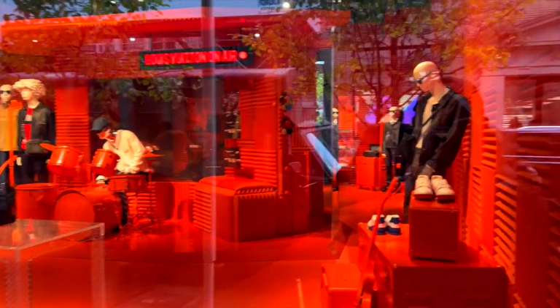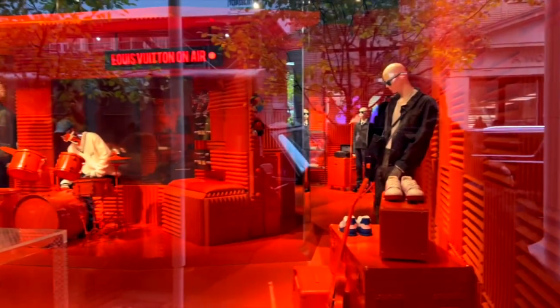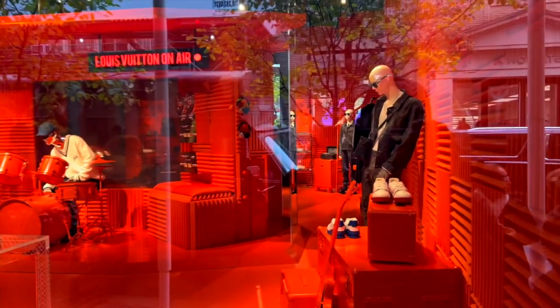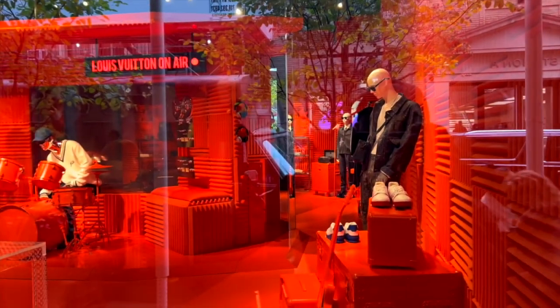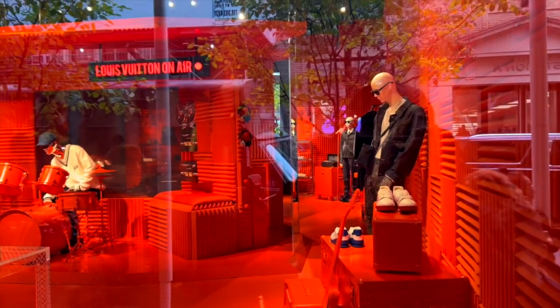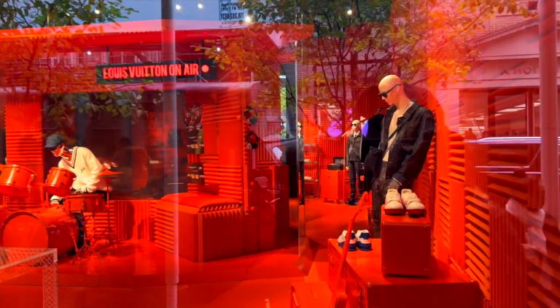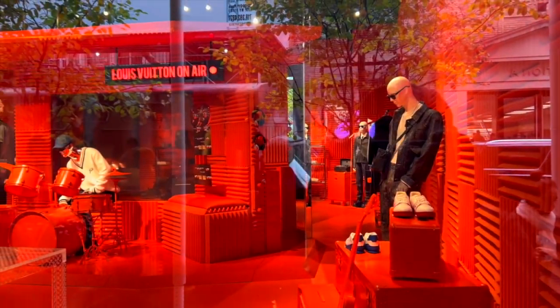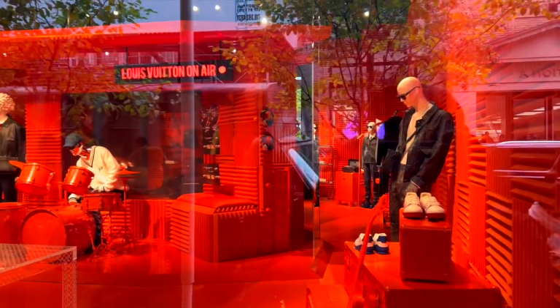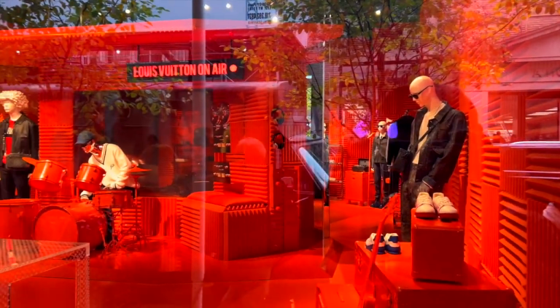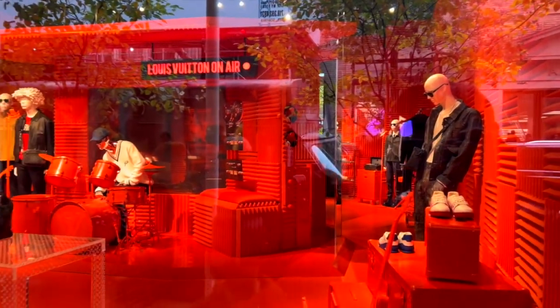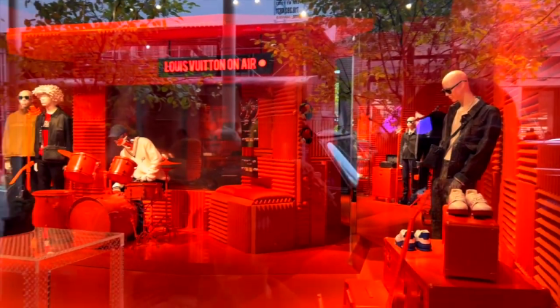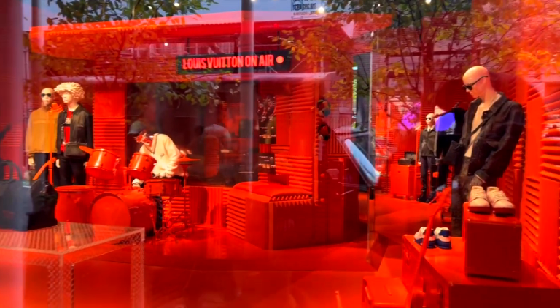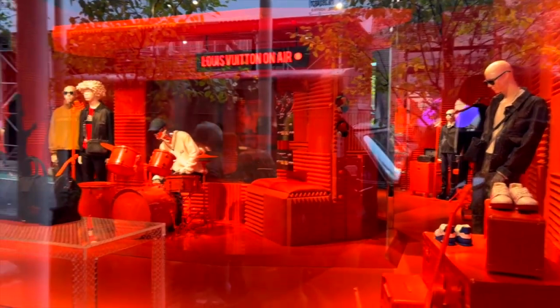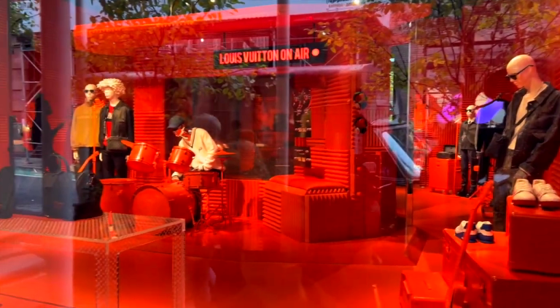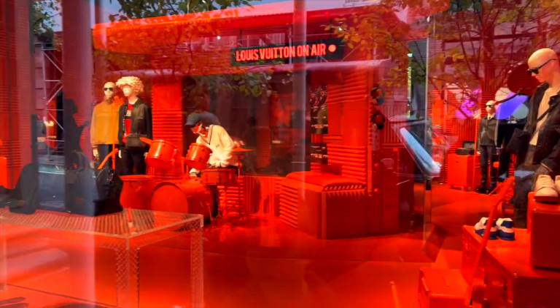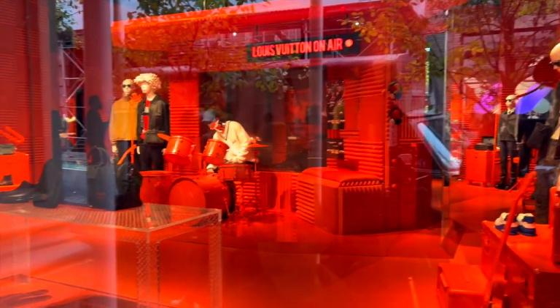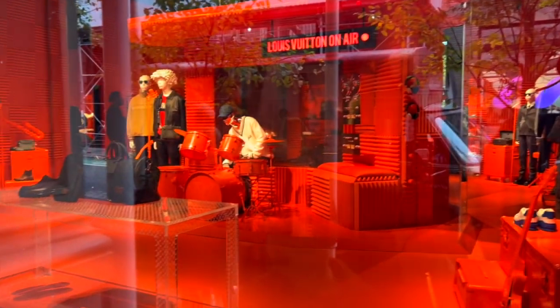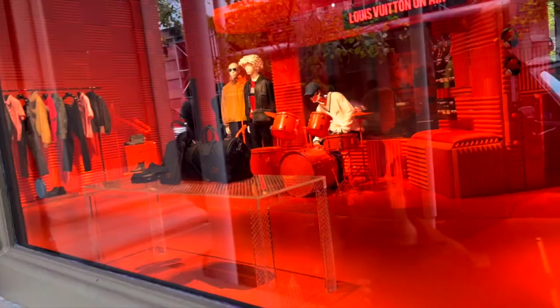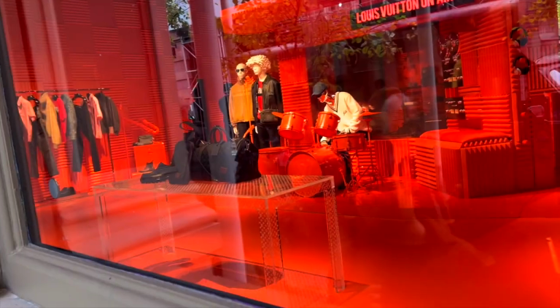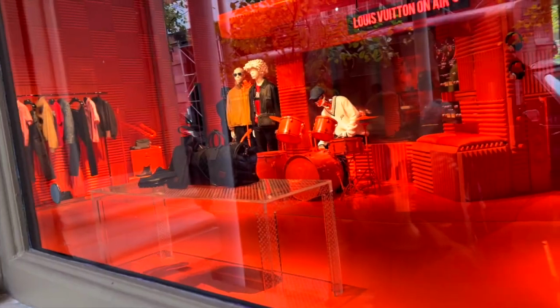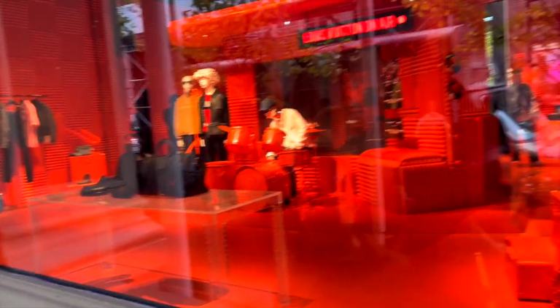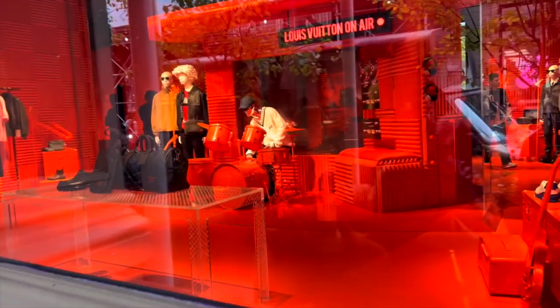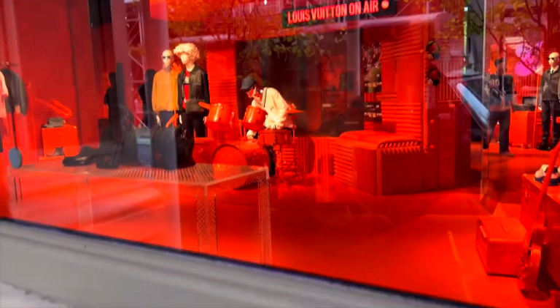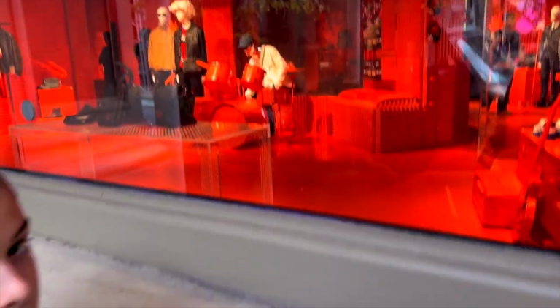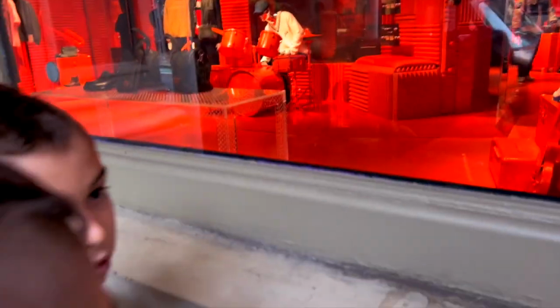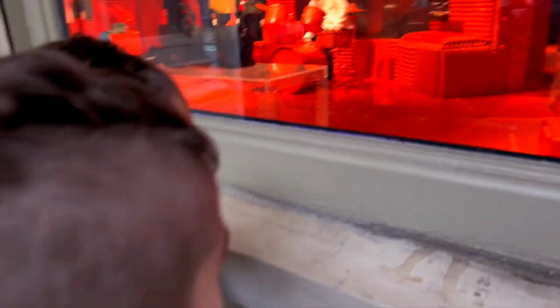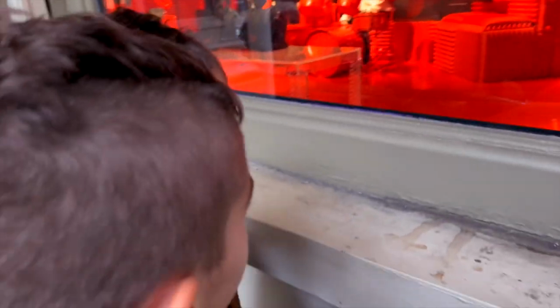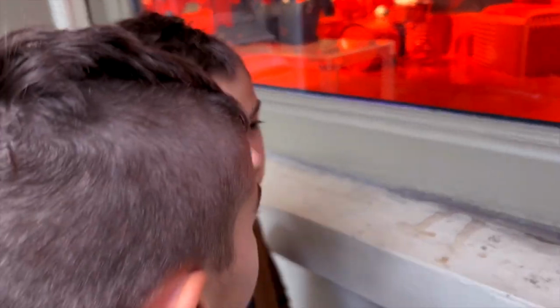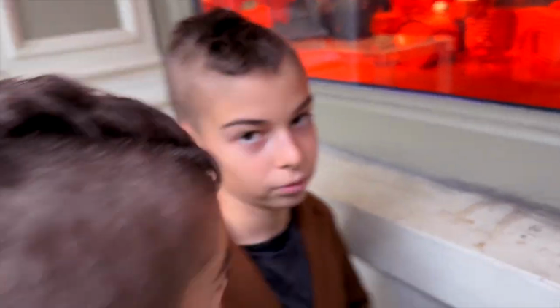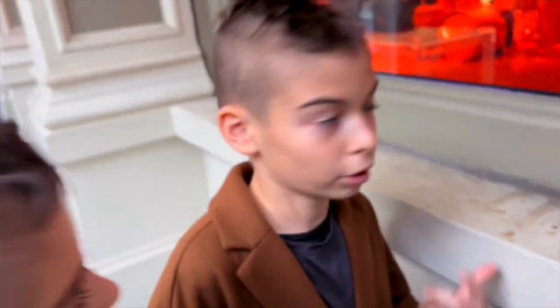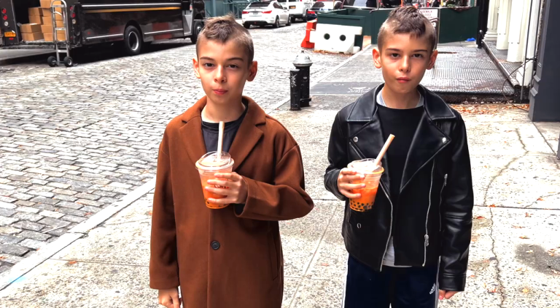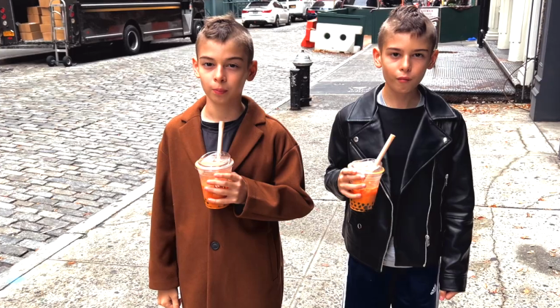Look at this — Louis Vuitton on air. You see any vanilla lattes in there? Yeah. Let's go.